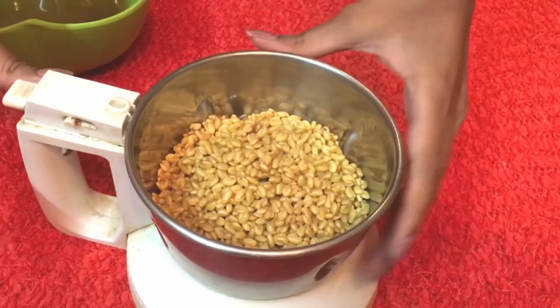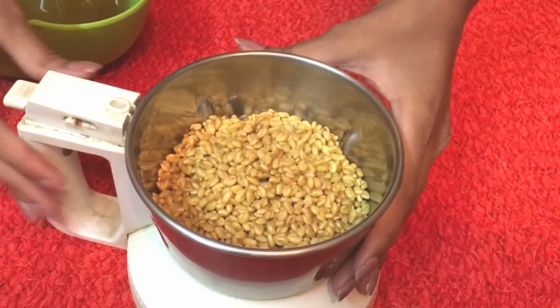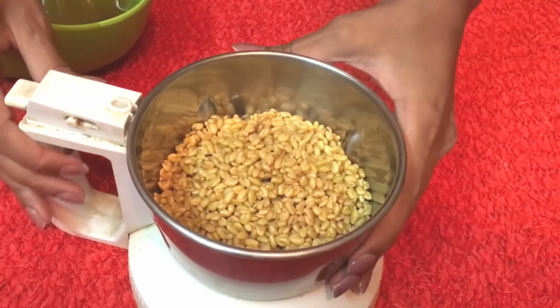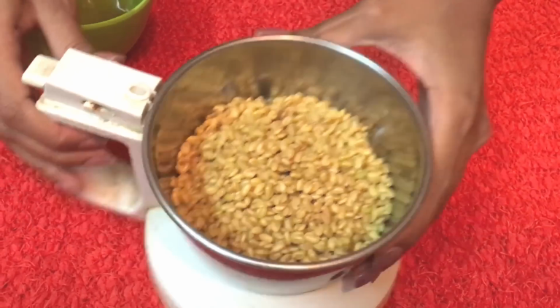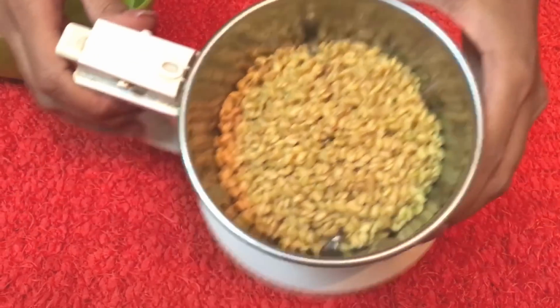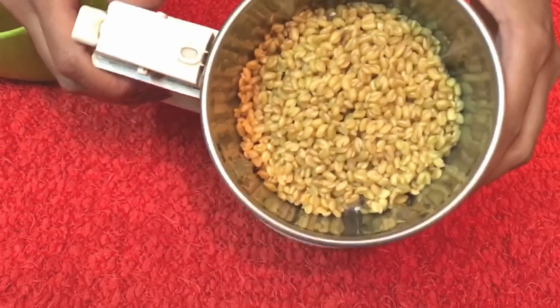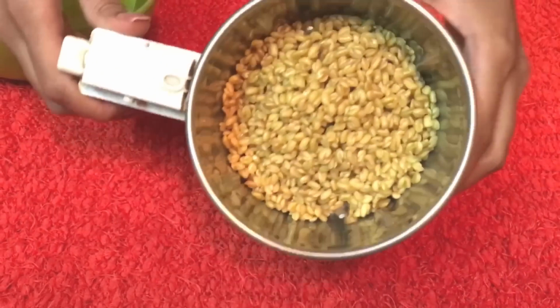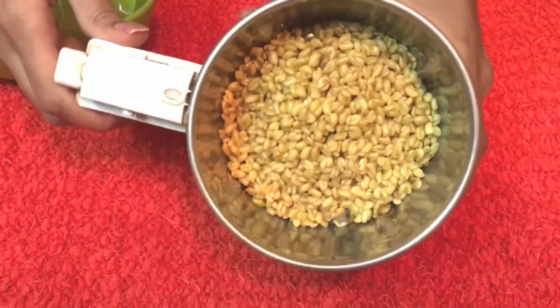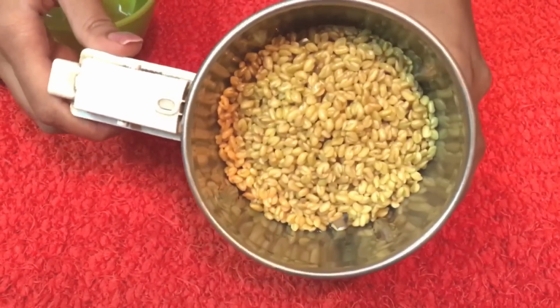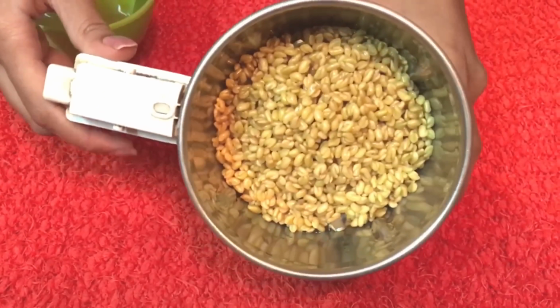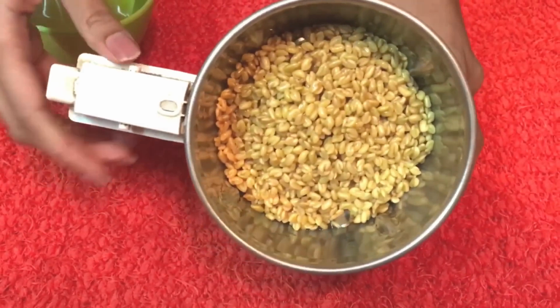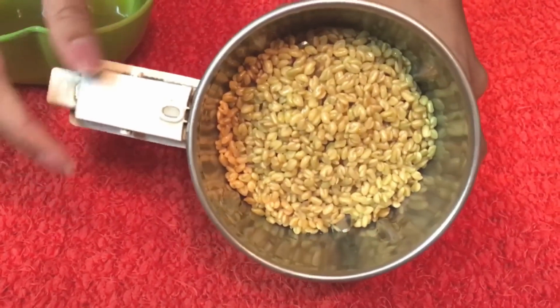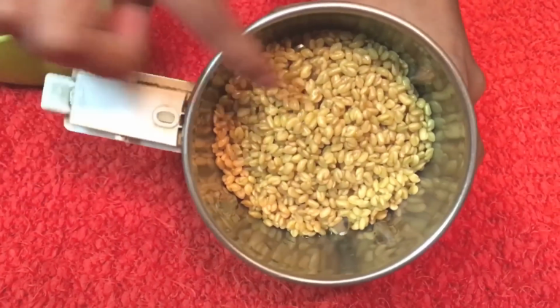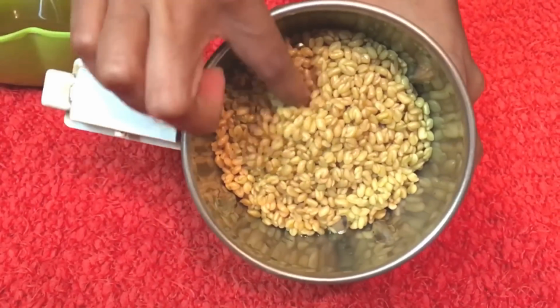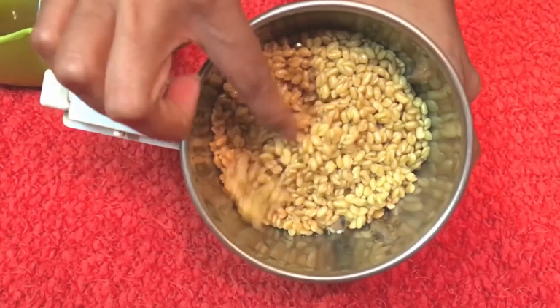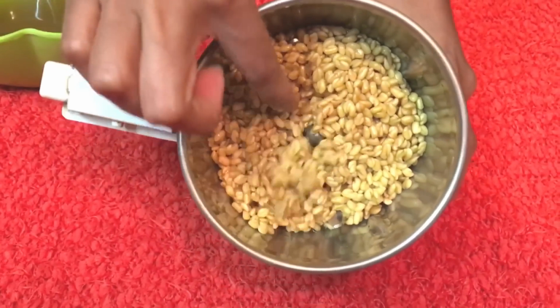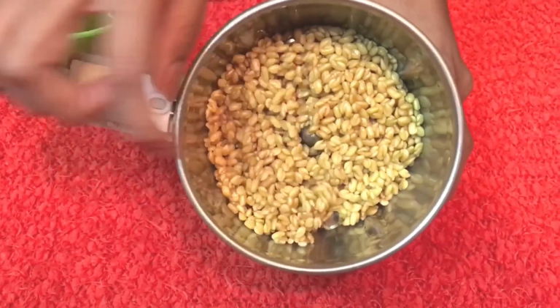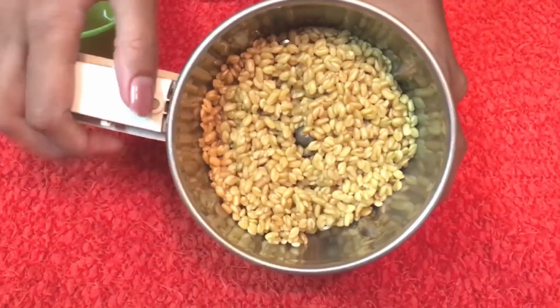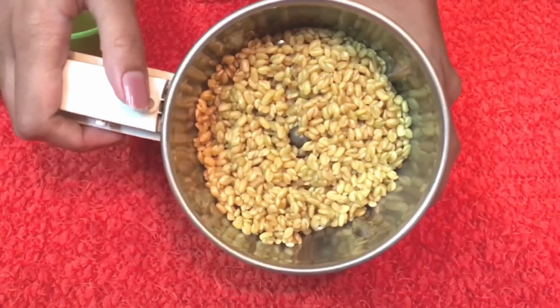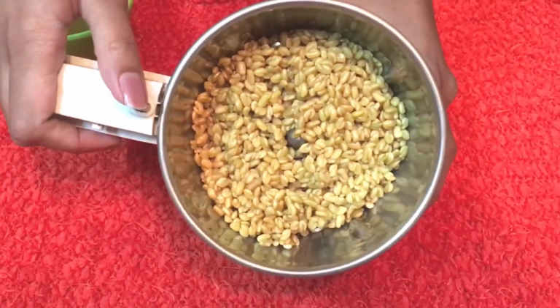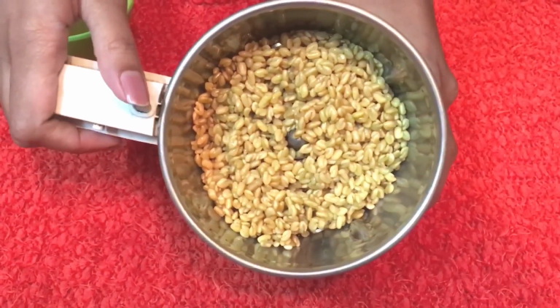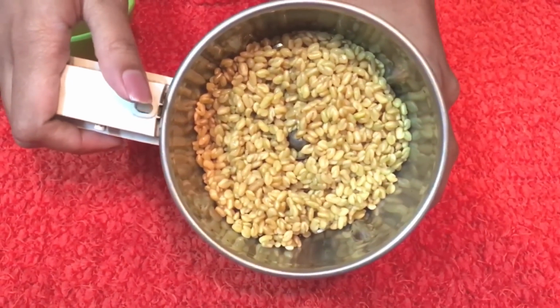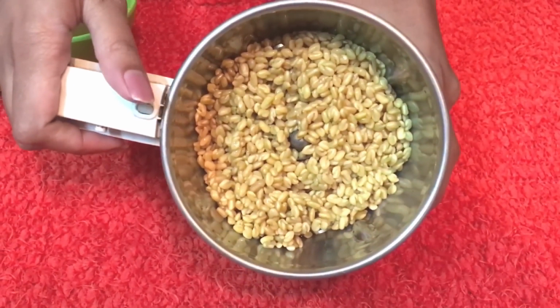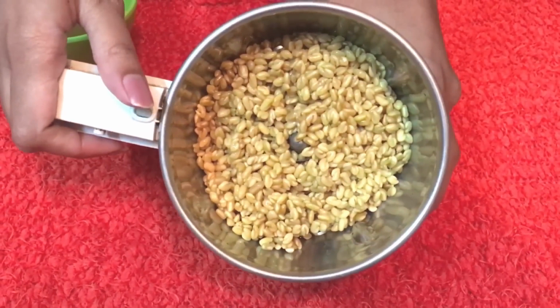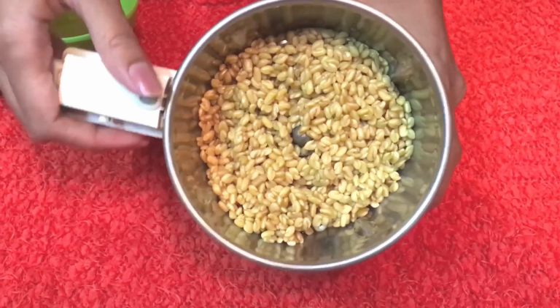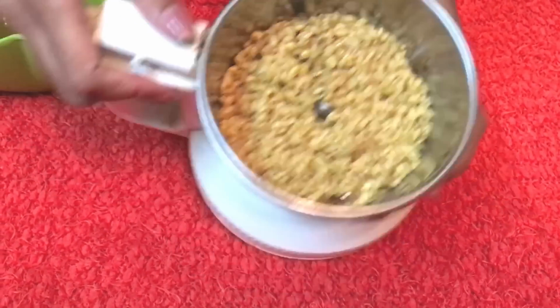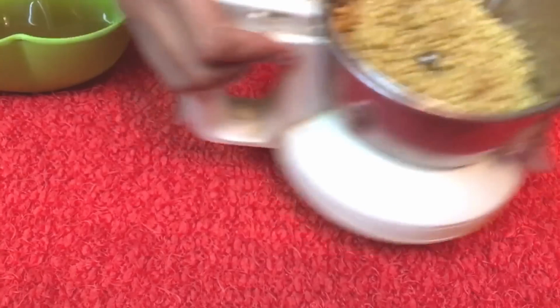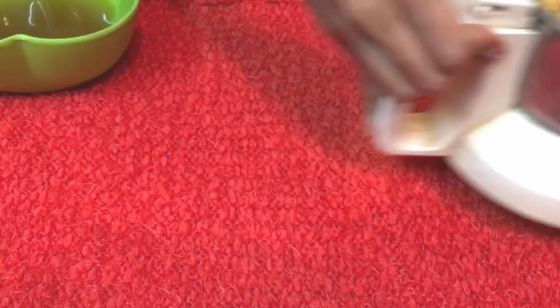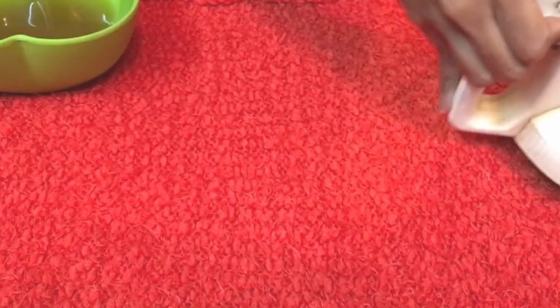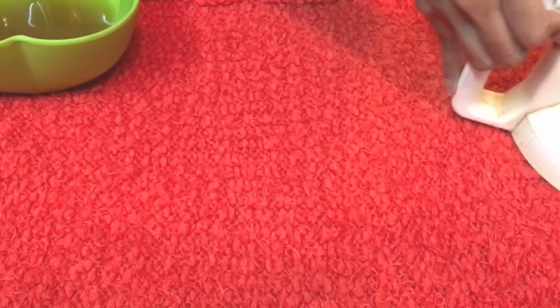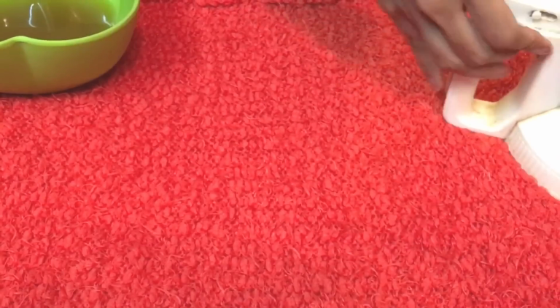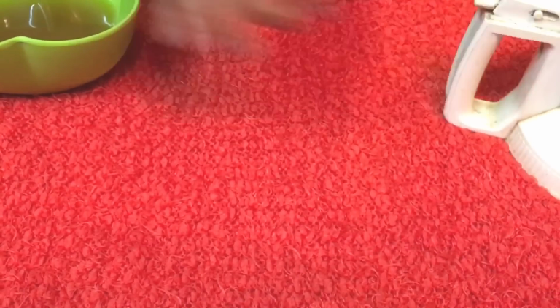Now I'm going to grind the methi seeds. Make sure to preserve the water in which you soaked the seeds.